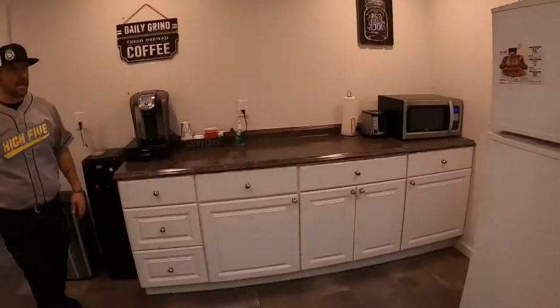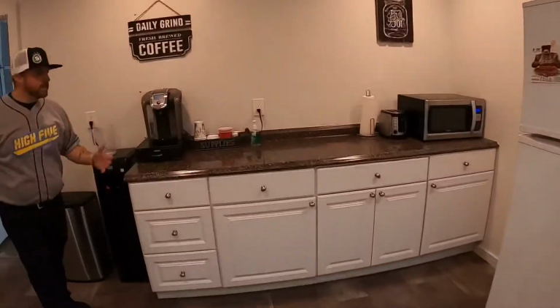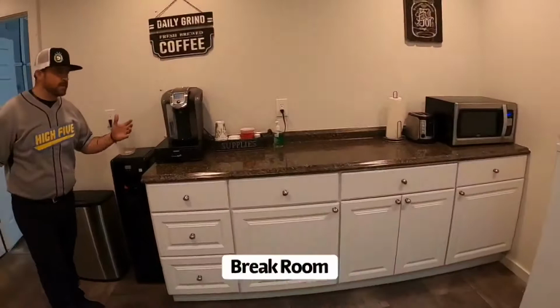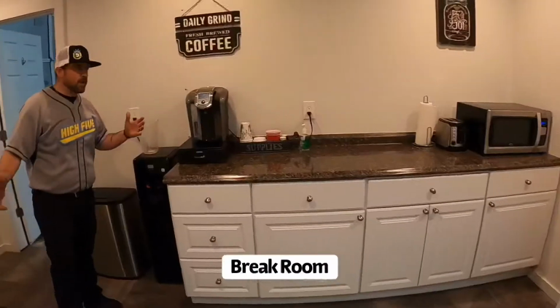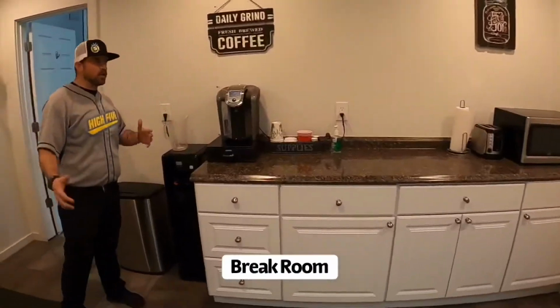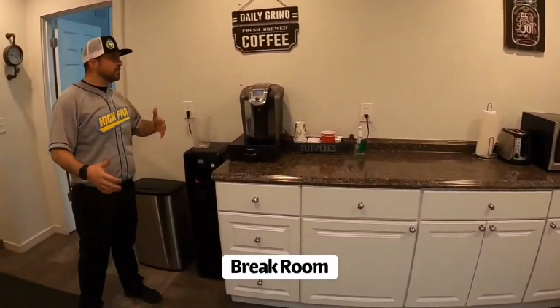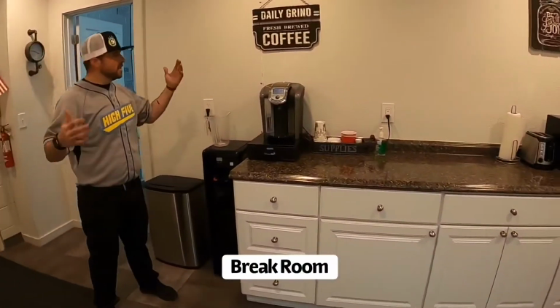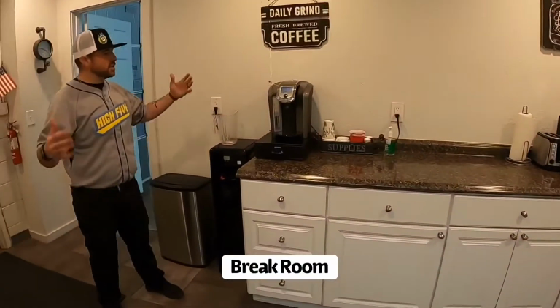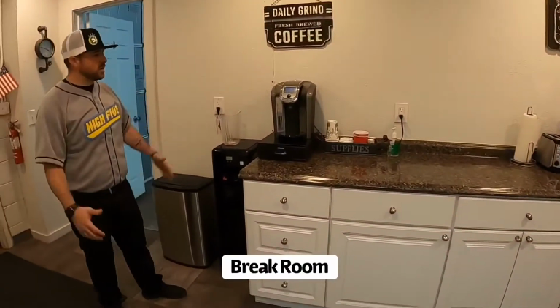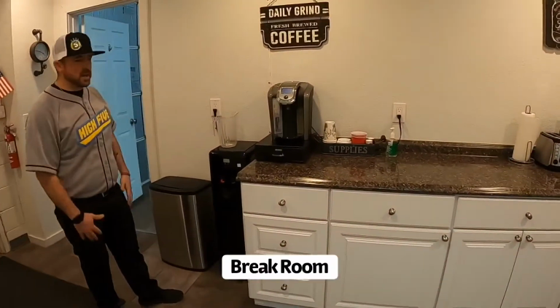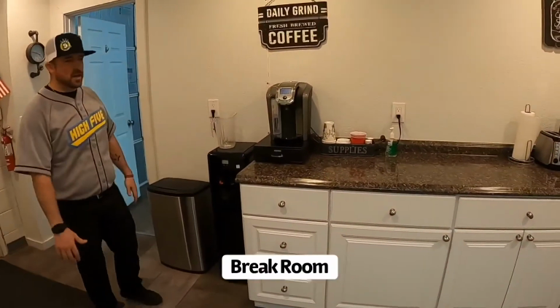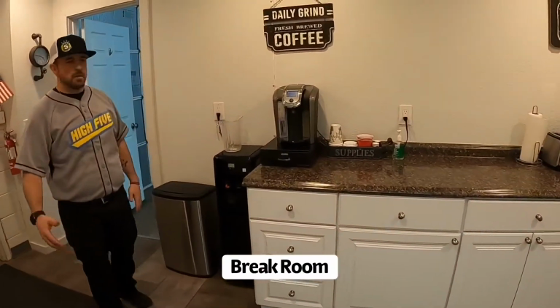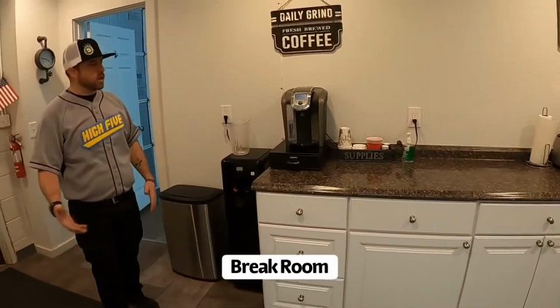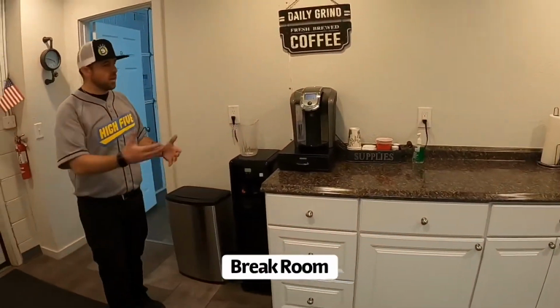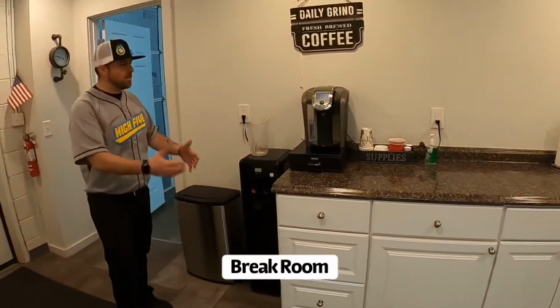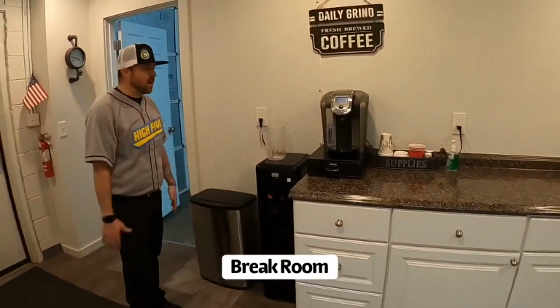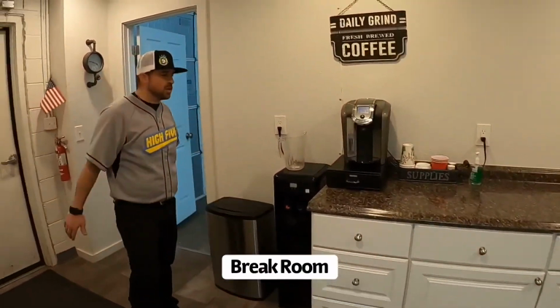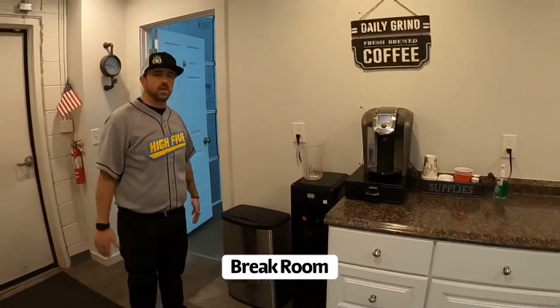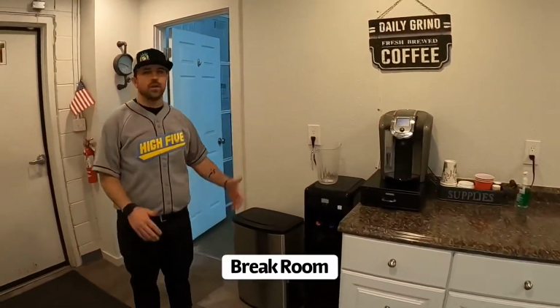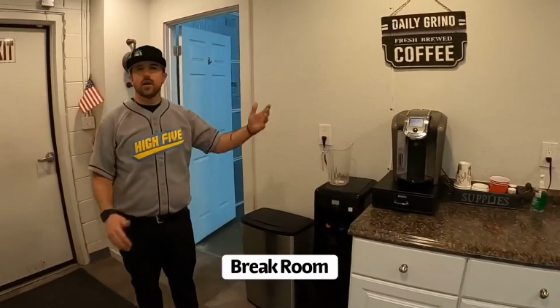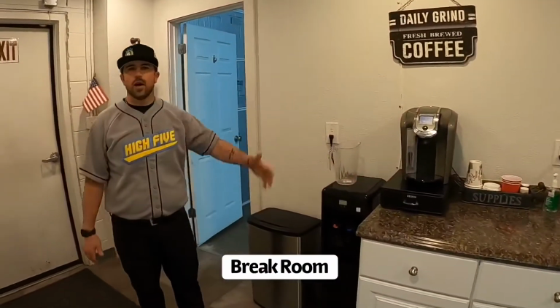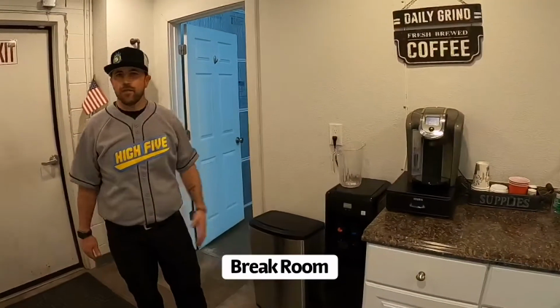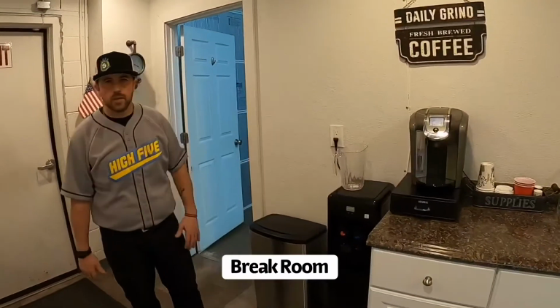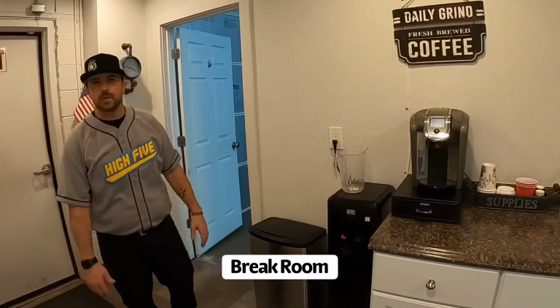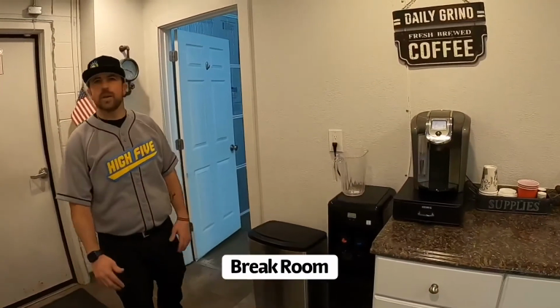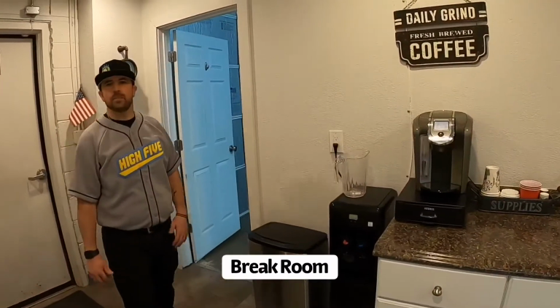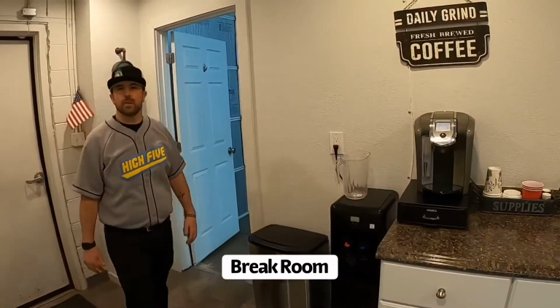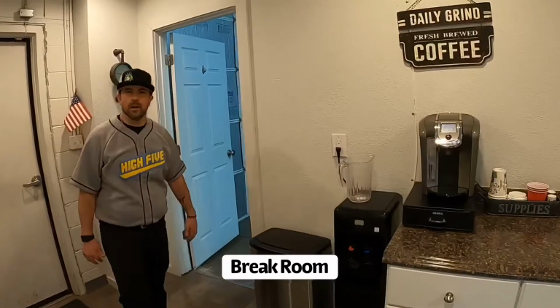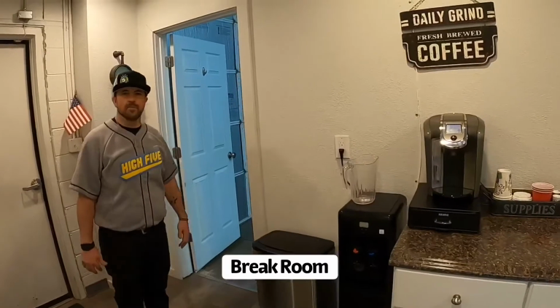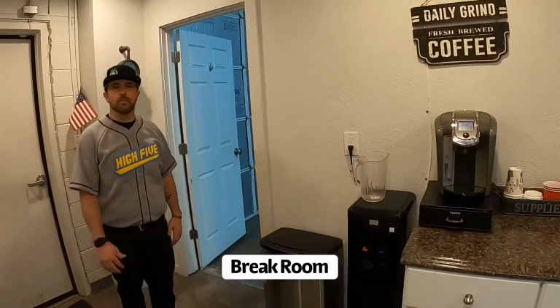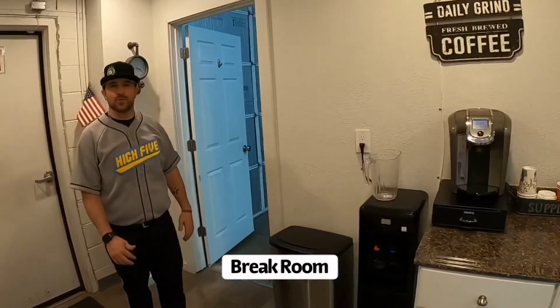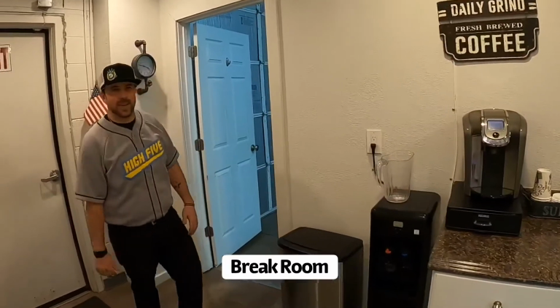This is the break room. This is where somebody can come and make a quick cup of hot chocolate or coffee and give them a boost for the day.